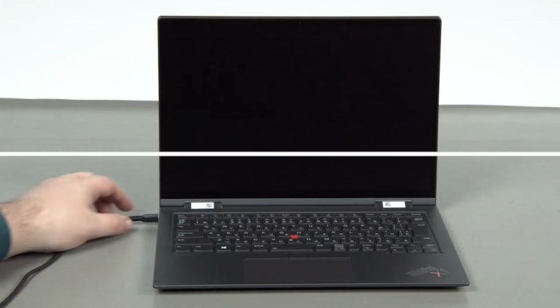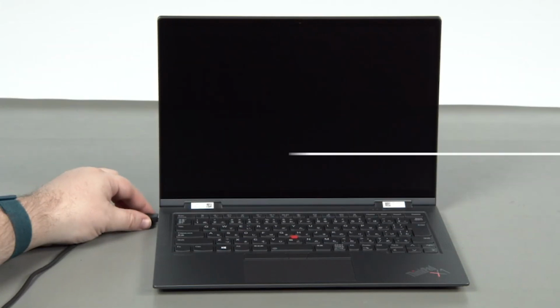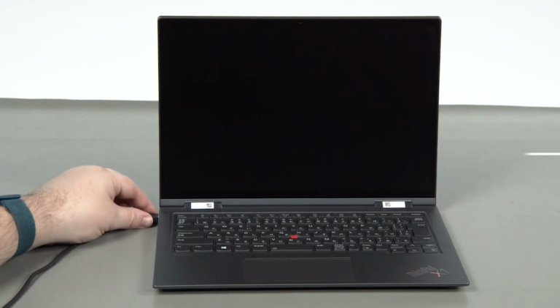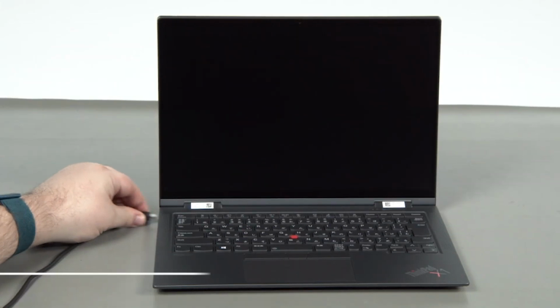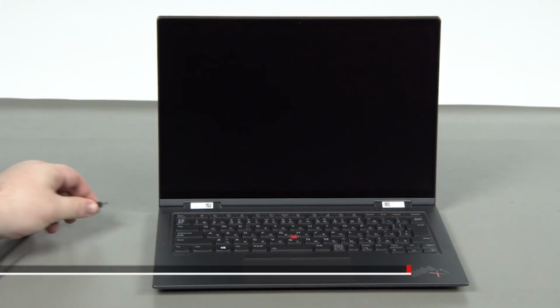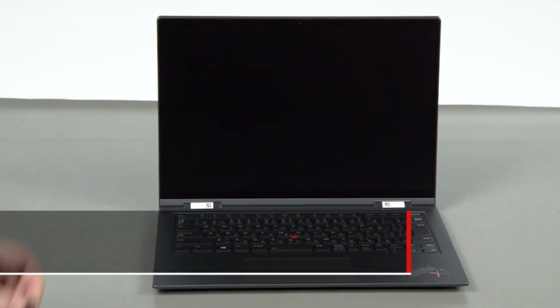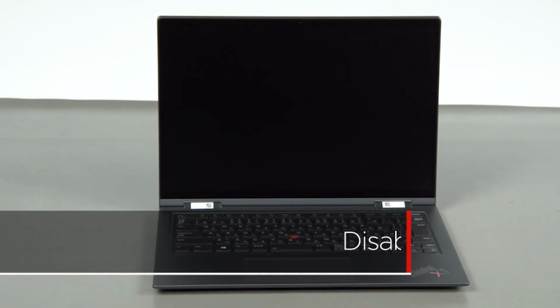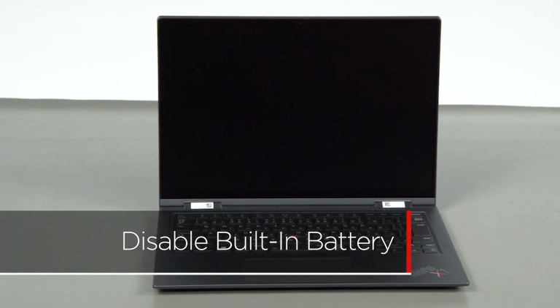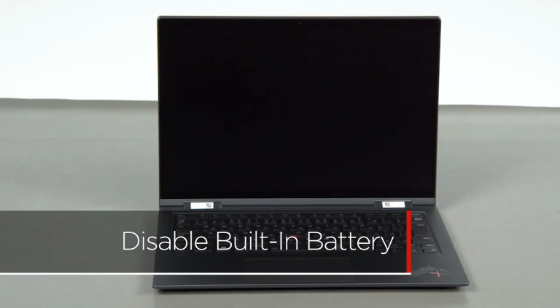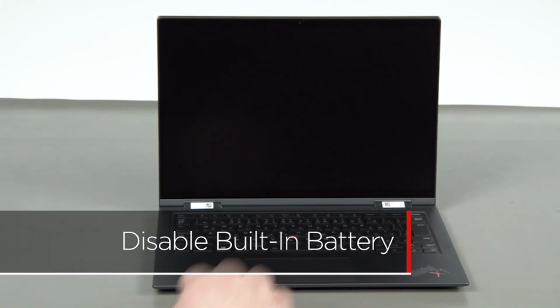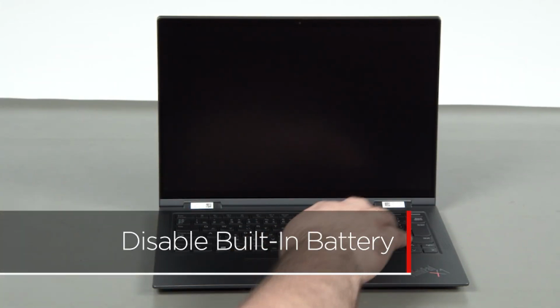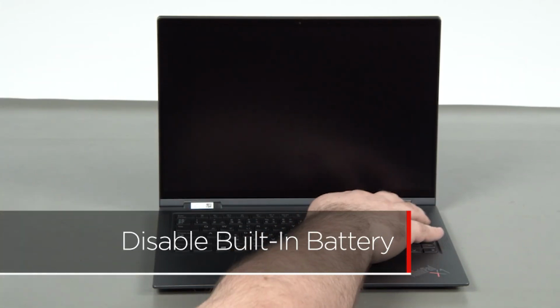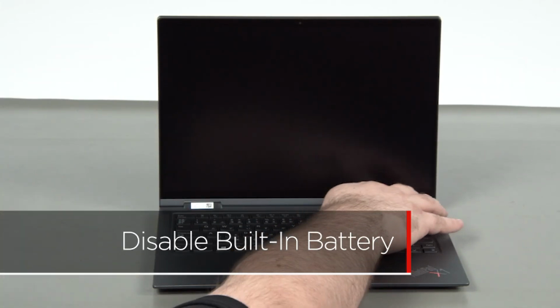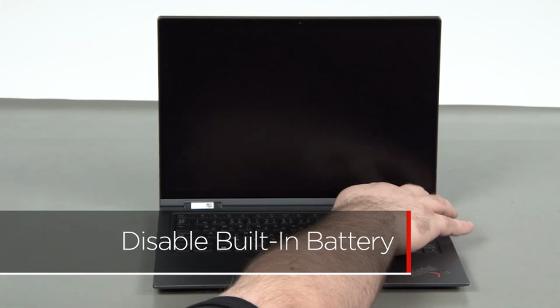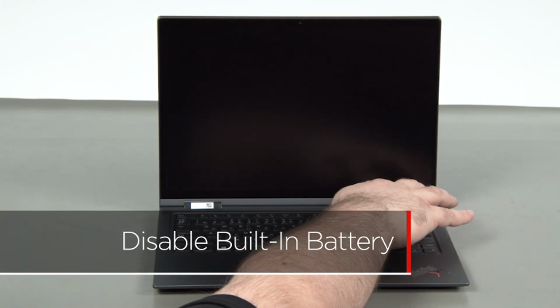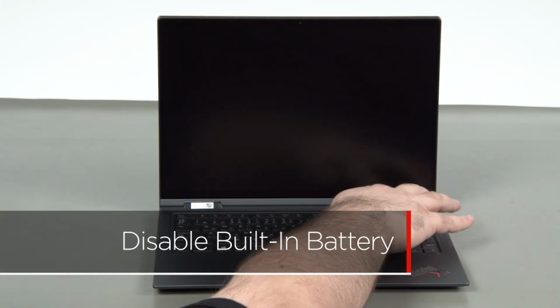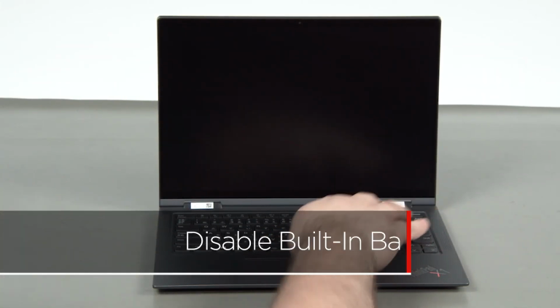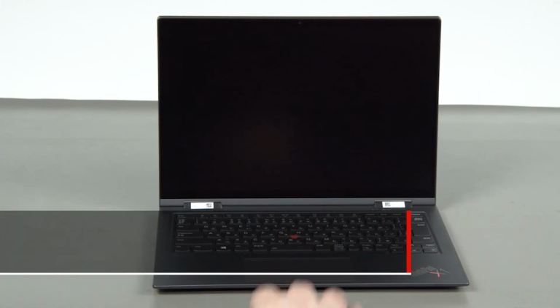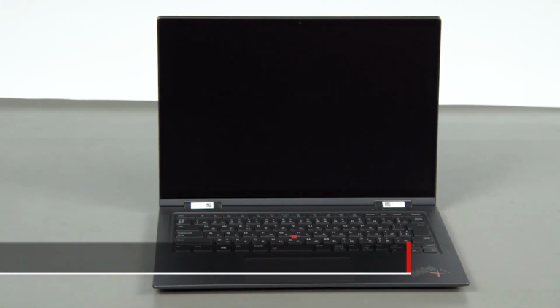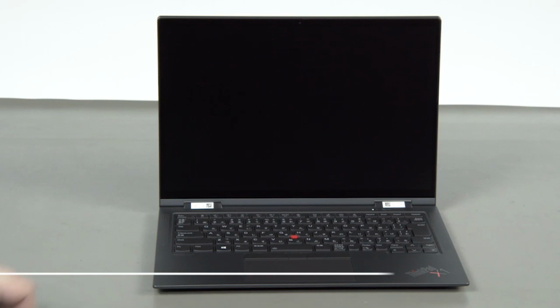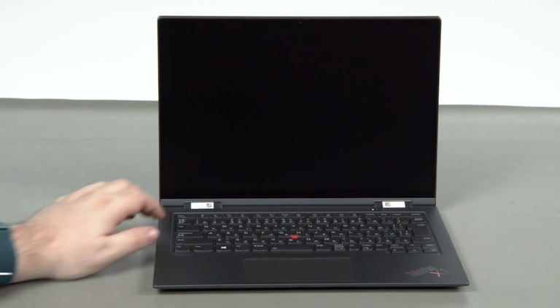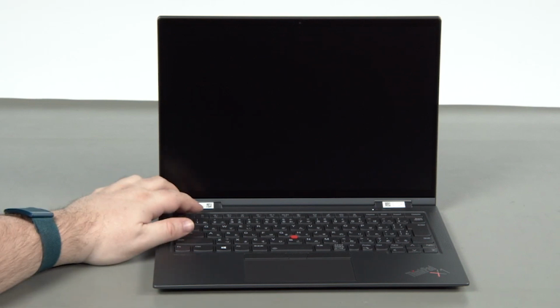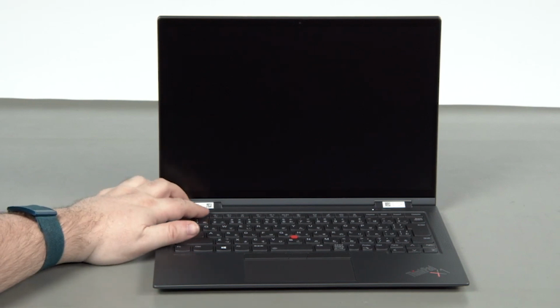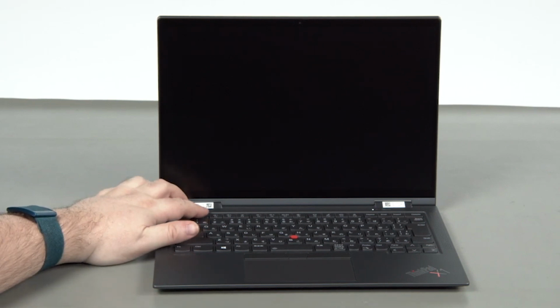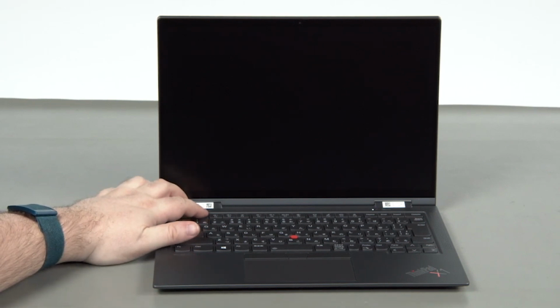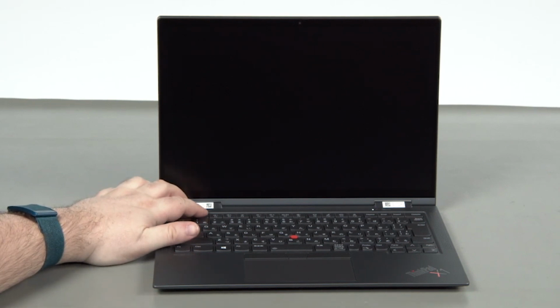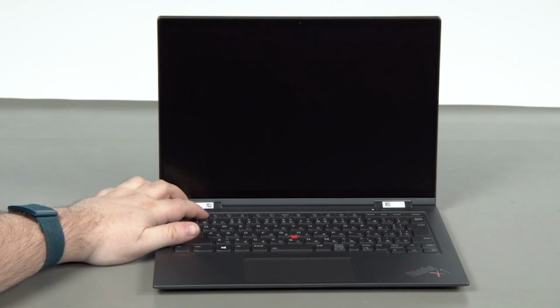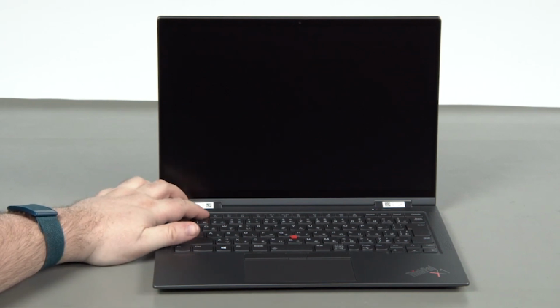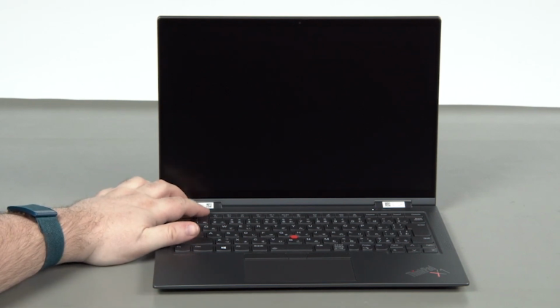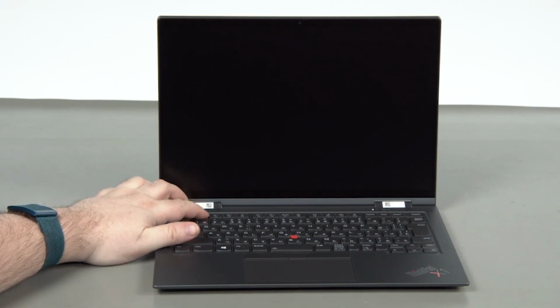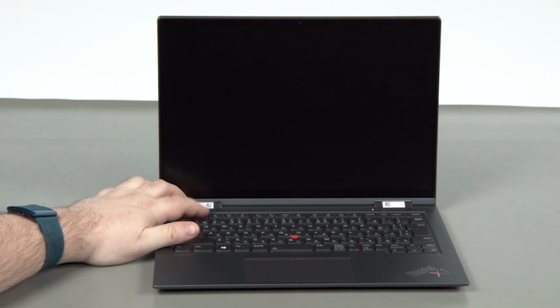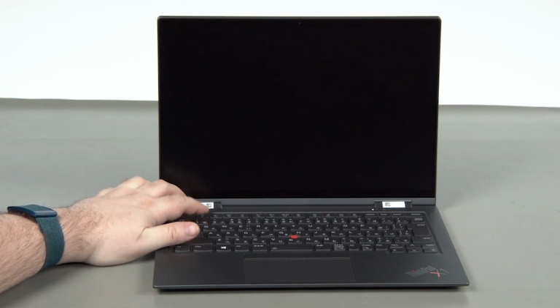Disconnect the power adapter. Press the power button. Tap the F1 key repeatedly to enter the setup menu.